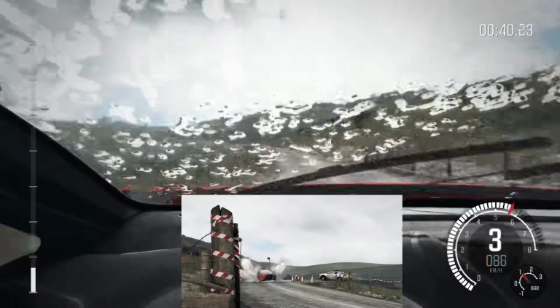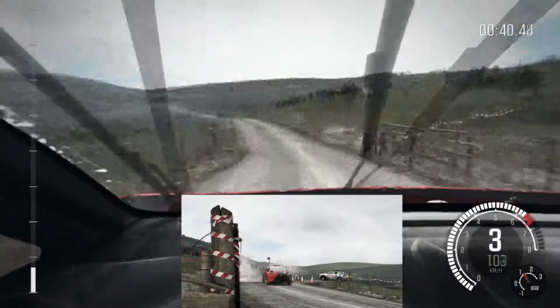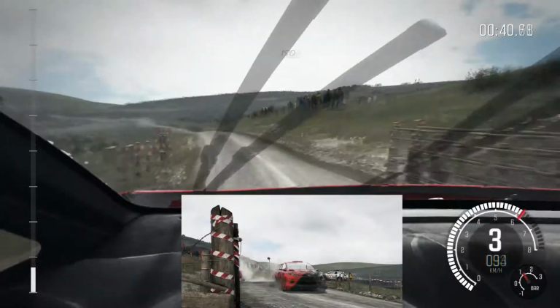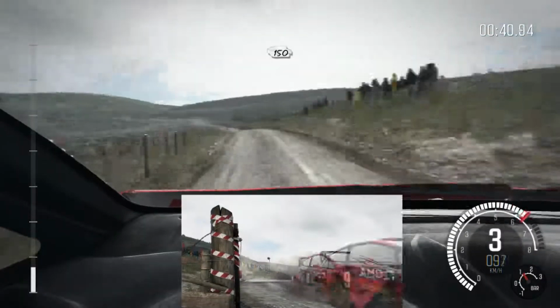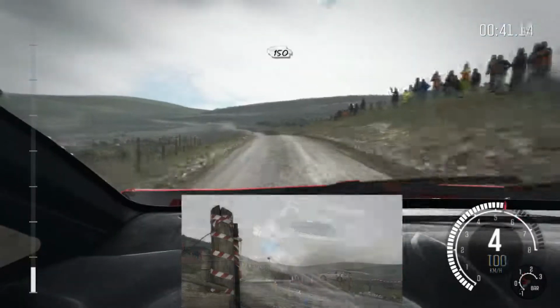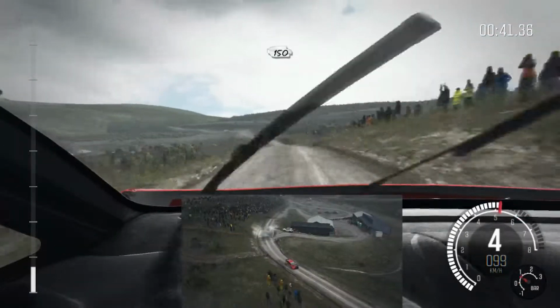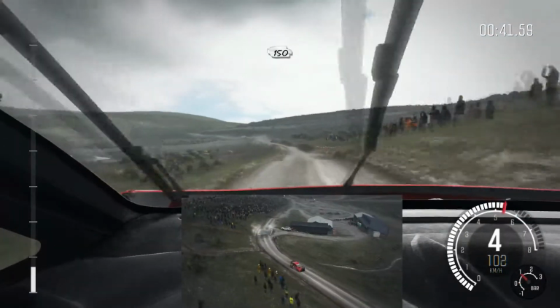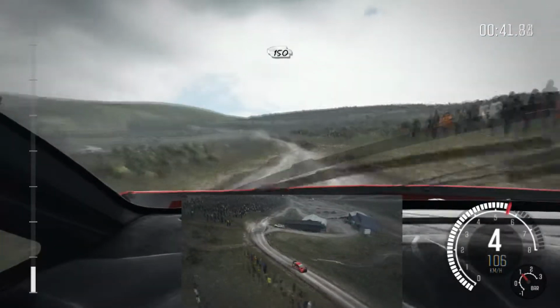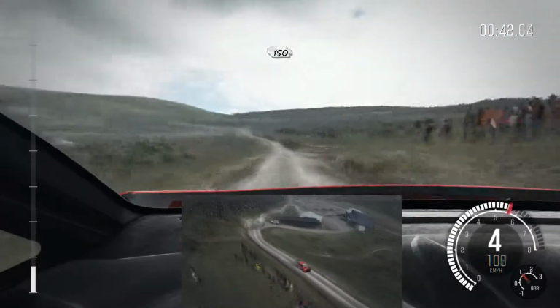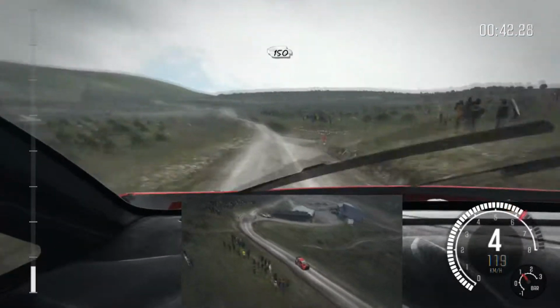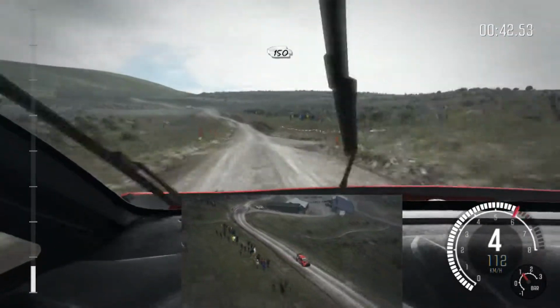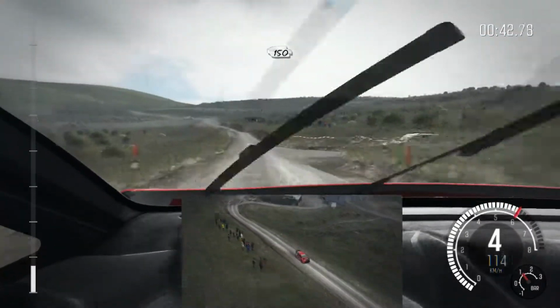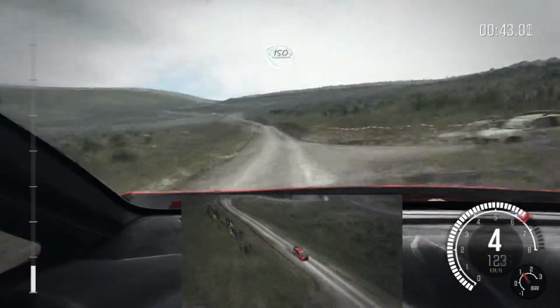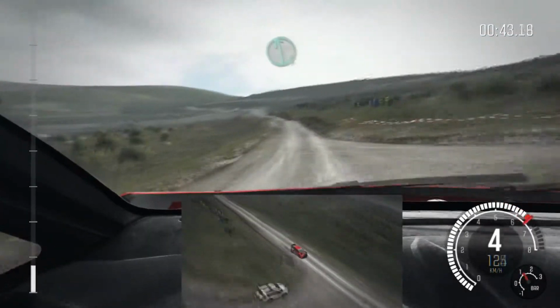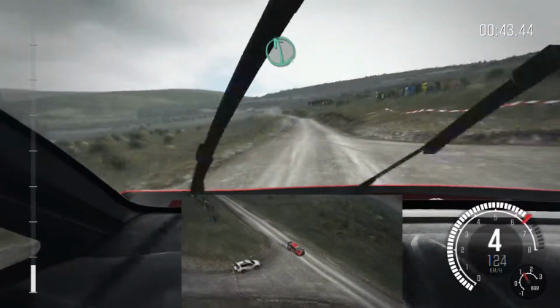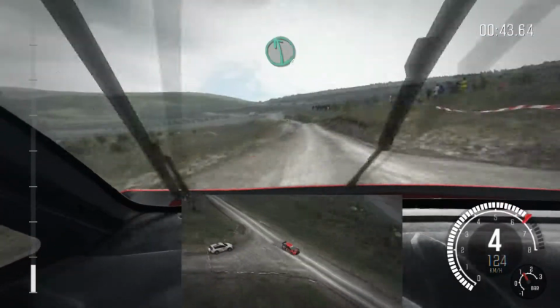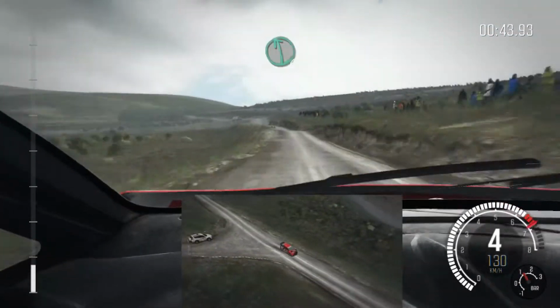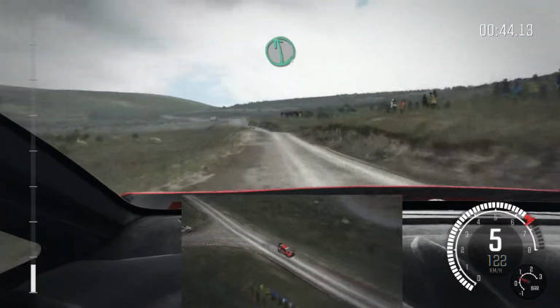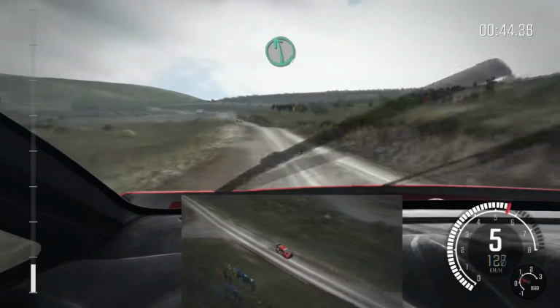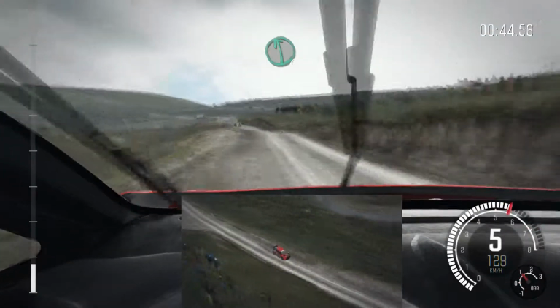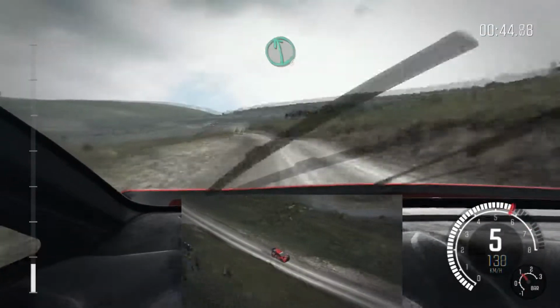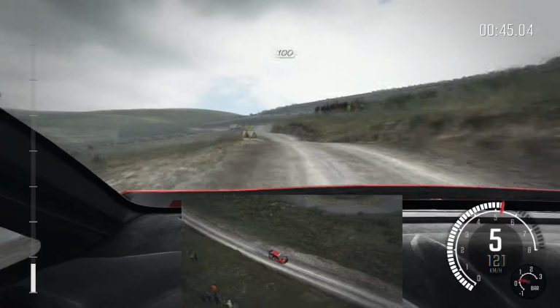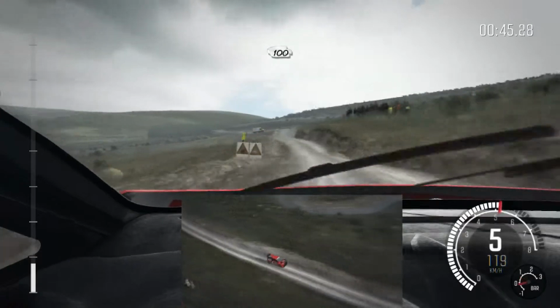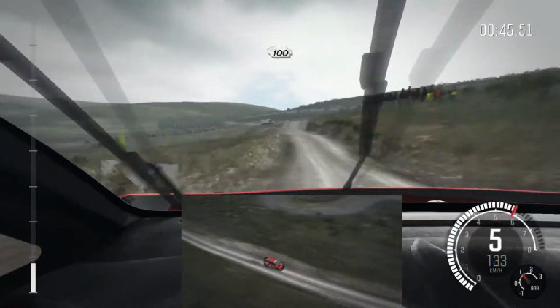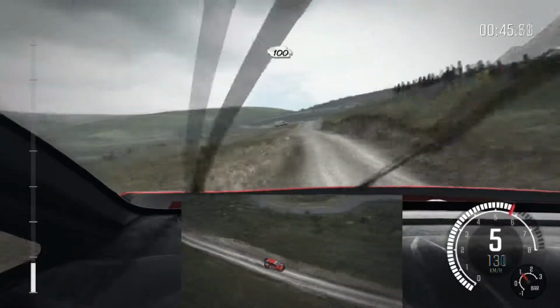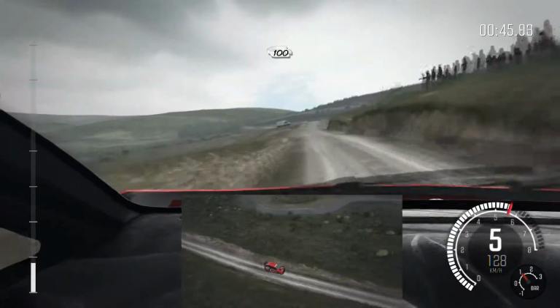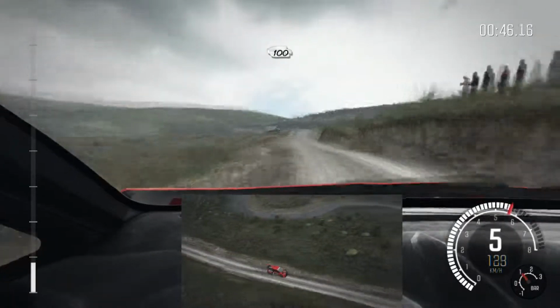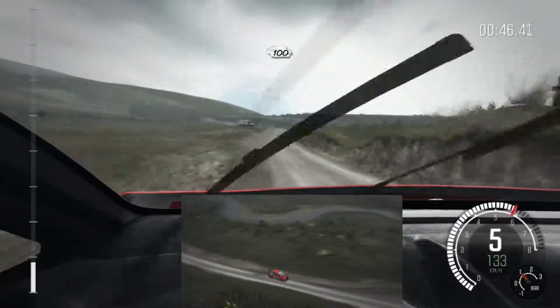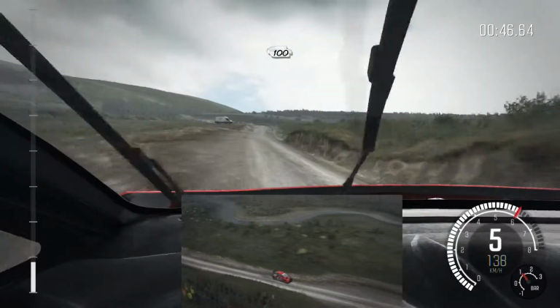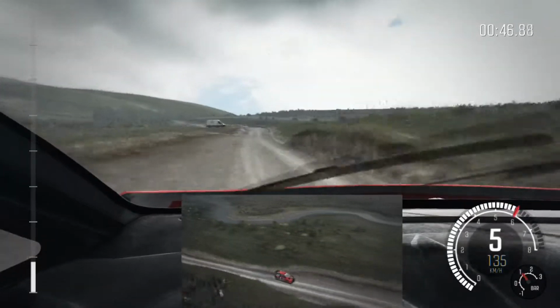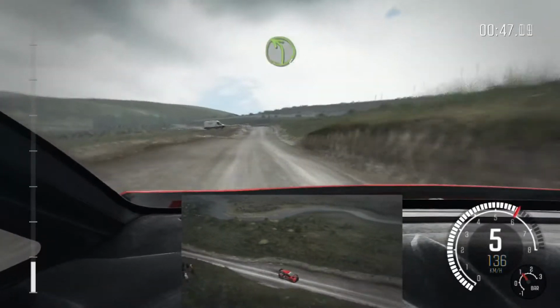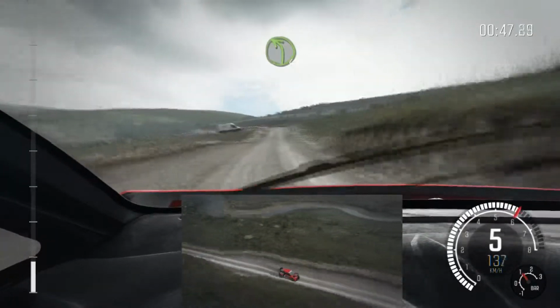Crest, 150, past junction. Left 6 over bump, 100 past lay-by. Crest, left 4.